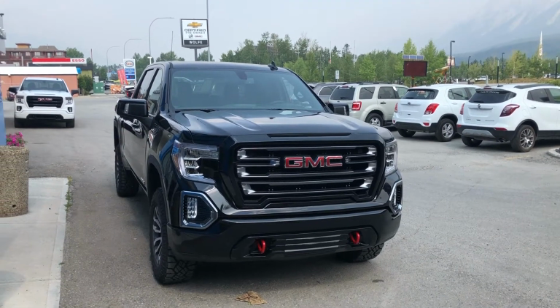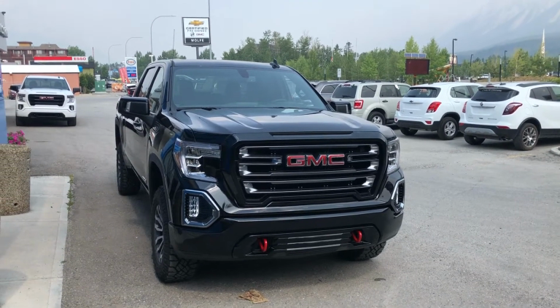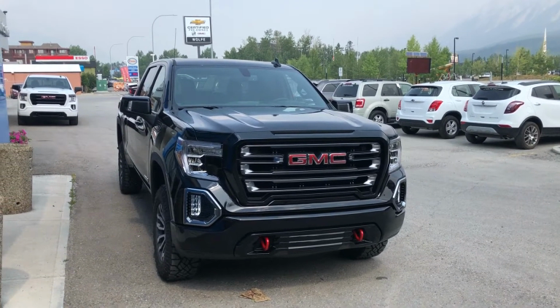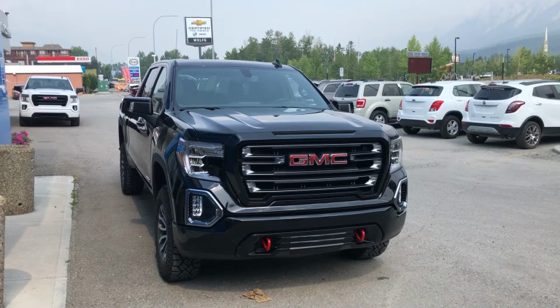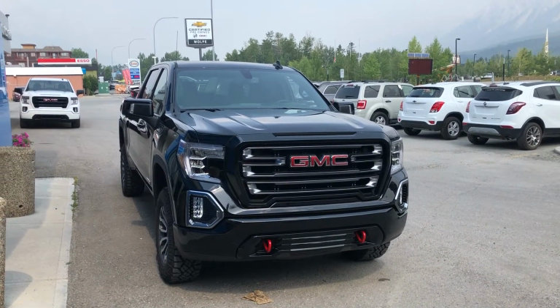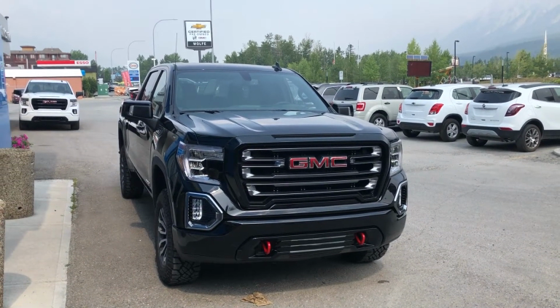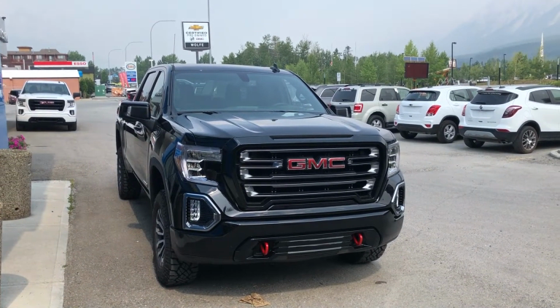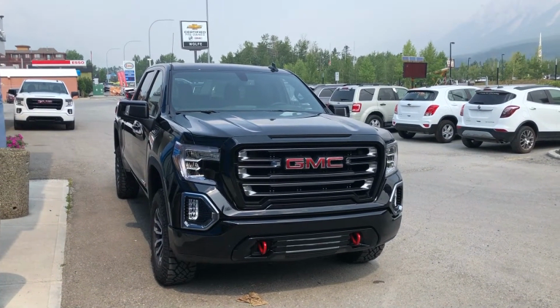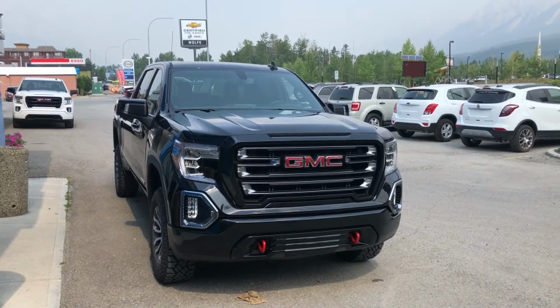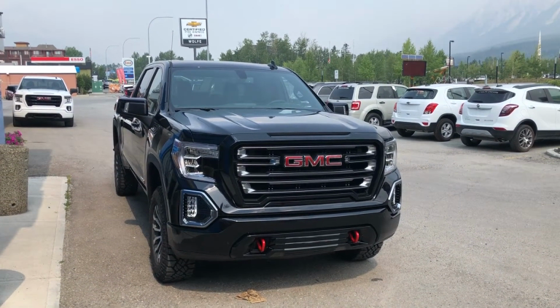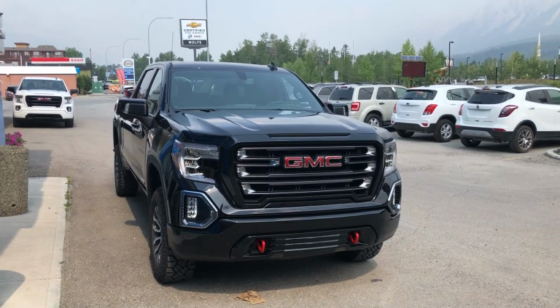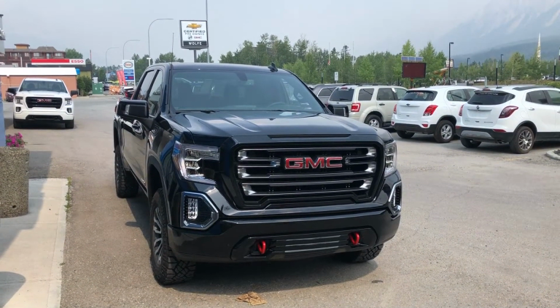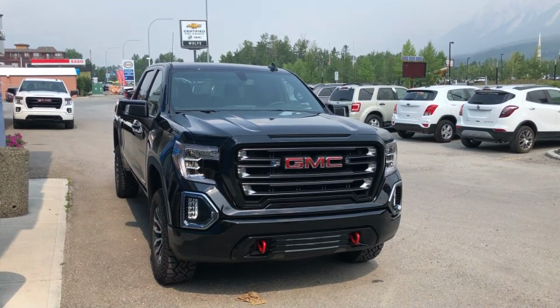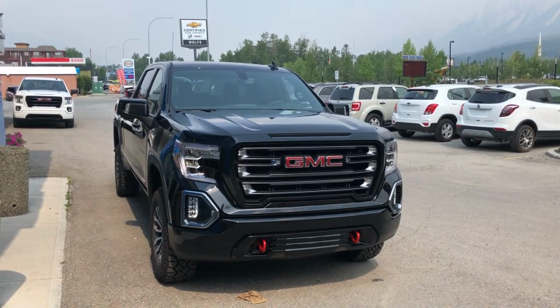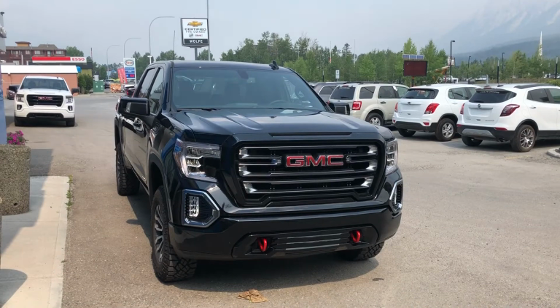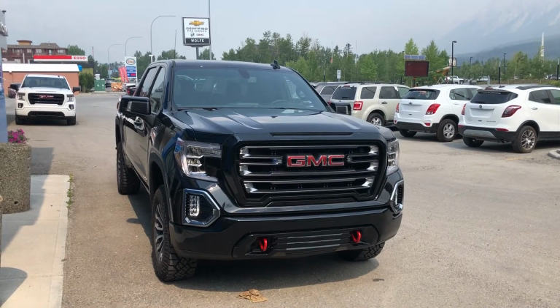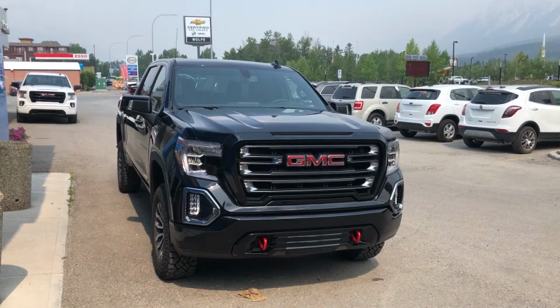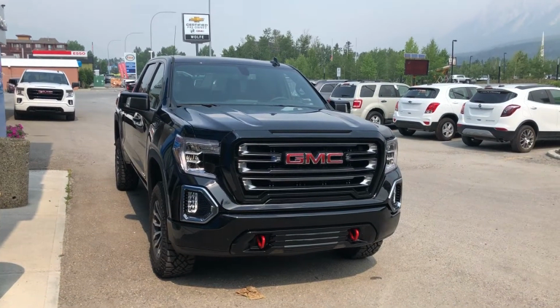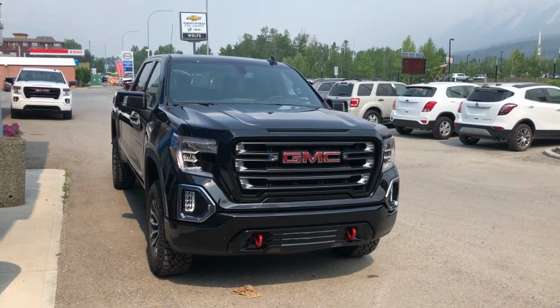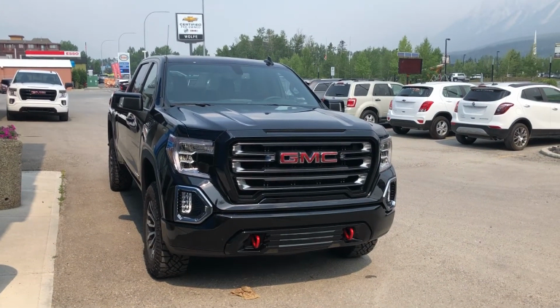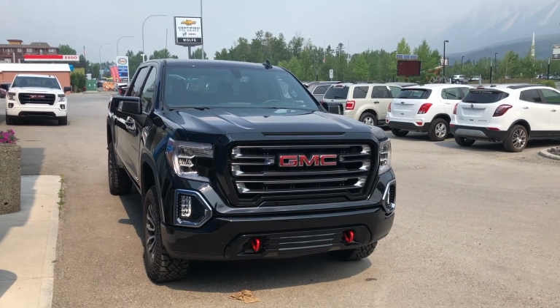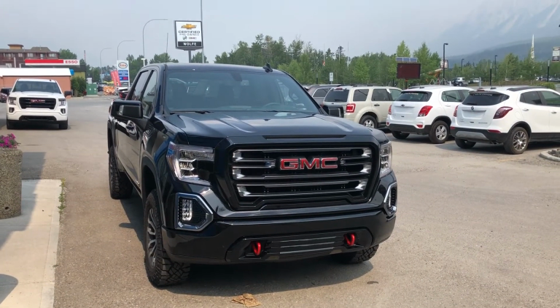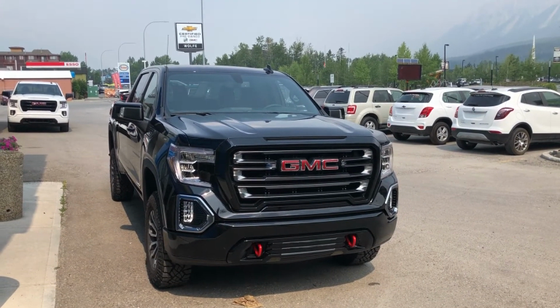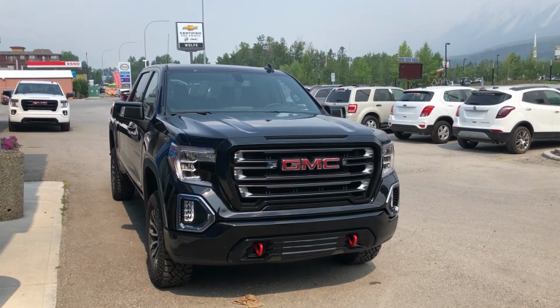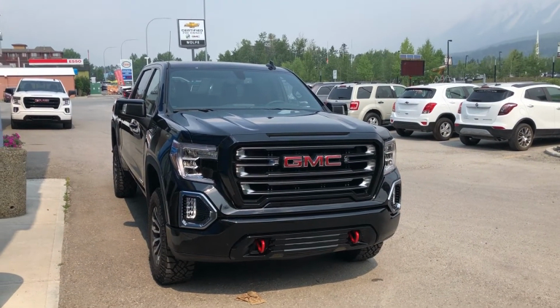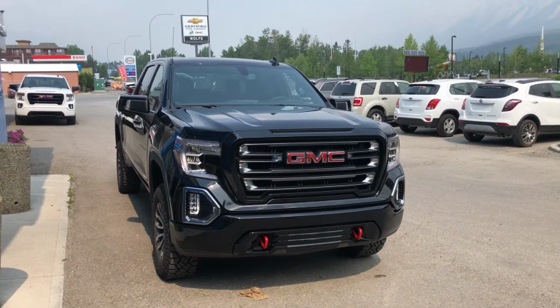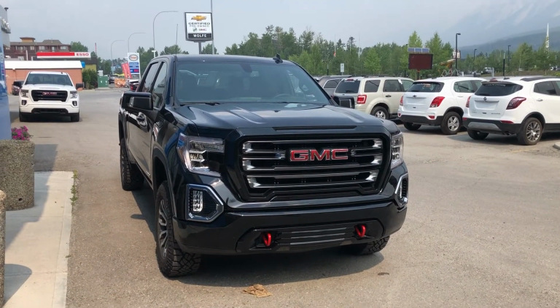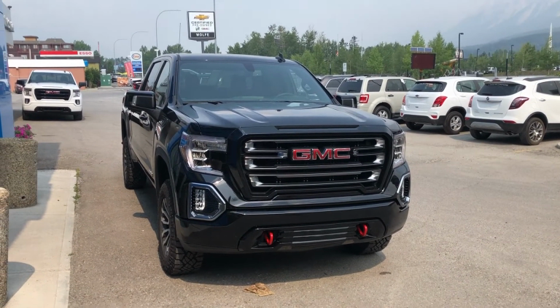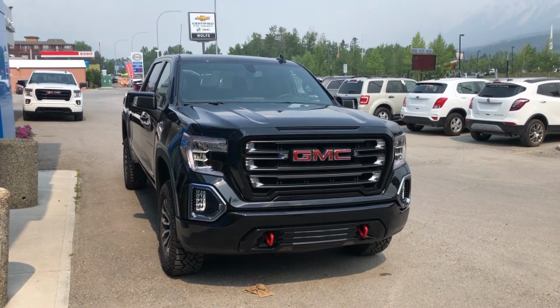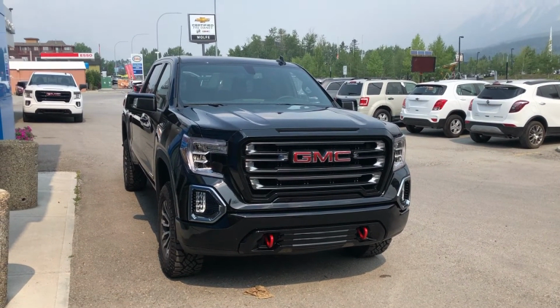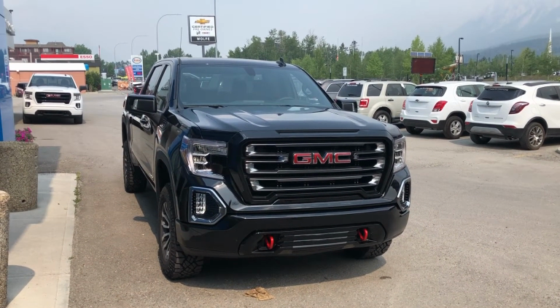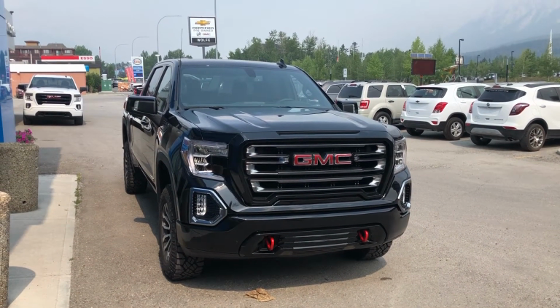Hello and welcome to Wolf Canmore. Today we're looking at a 2021 GMC Half Tonne AT4.